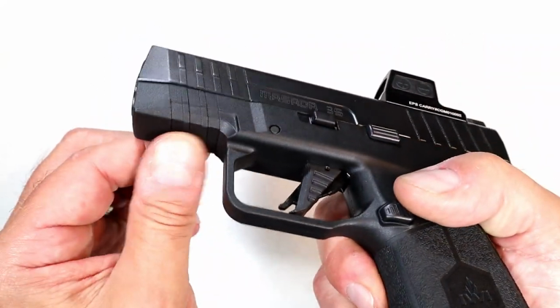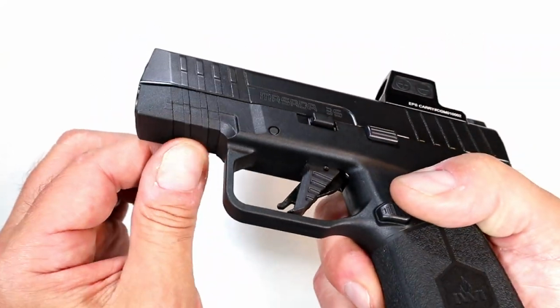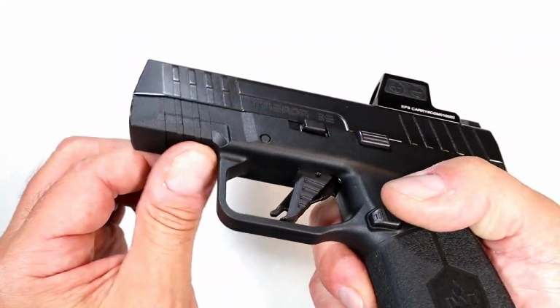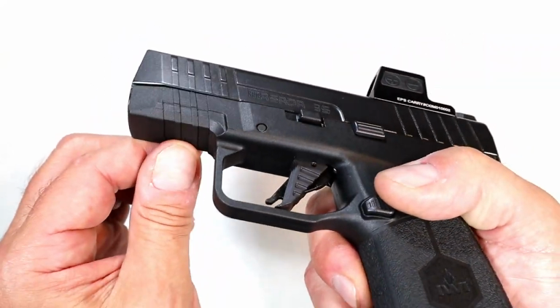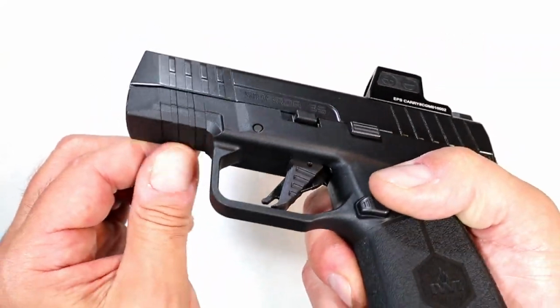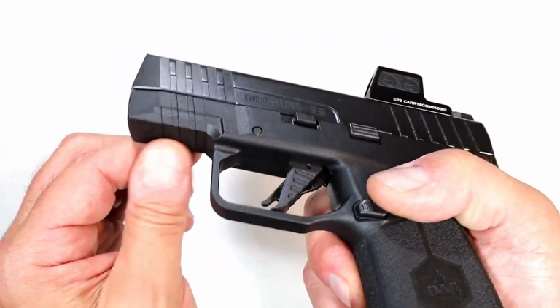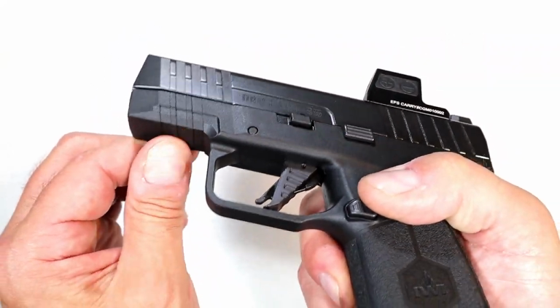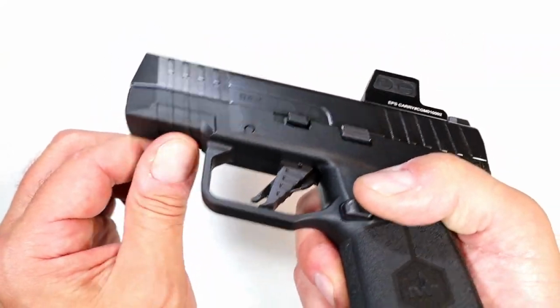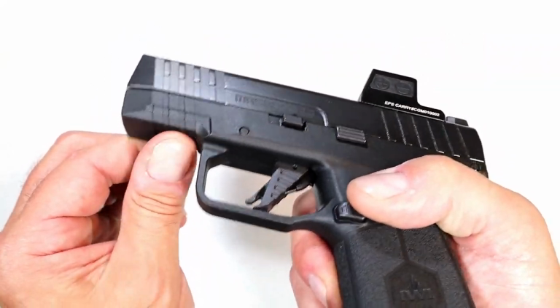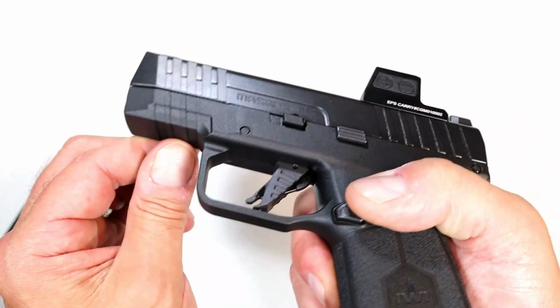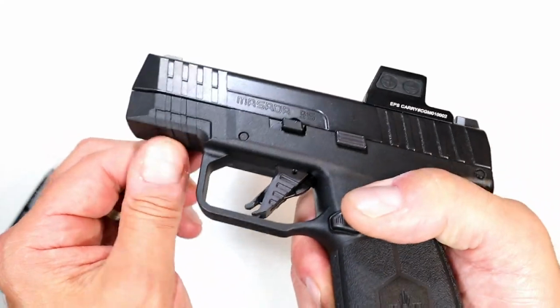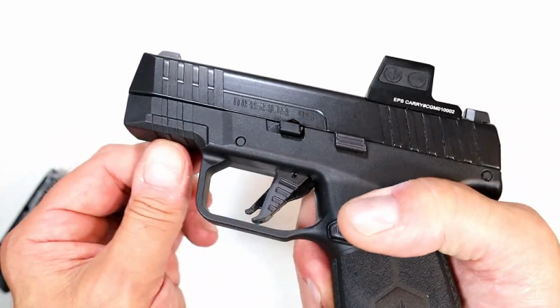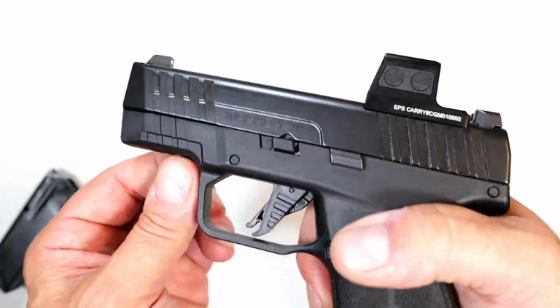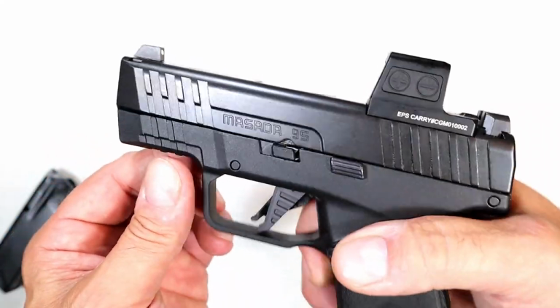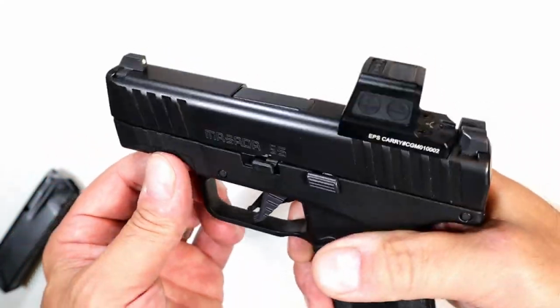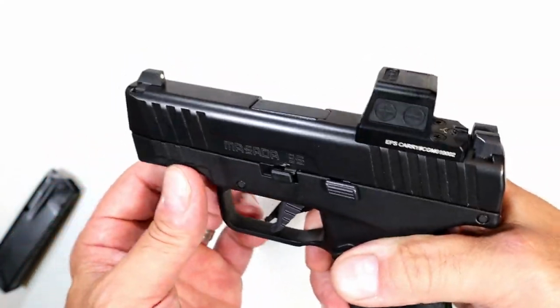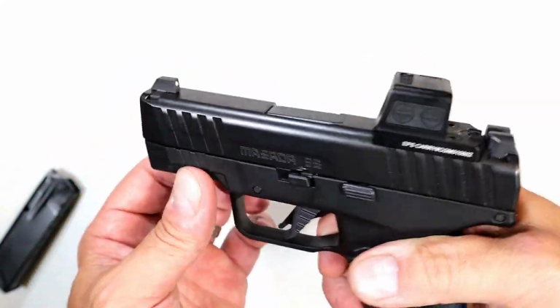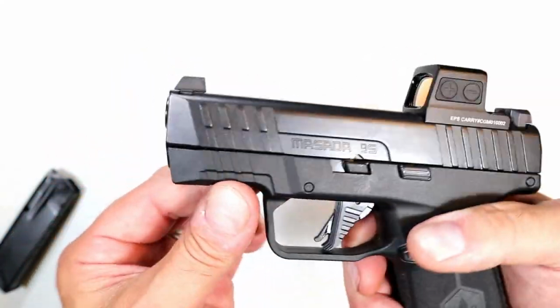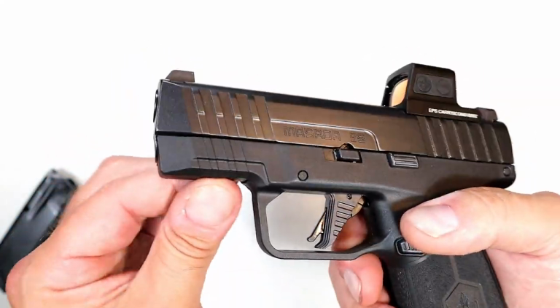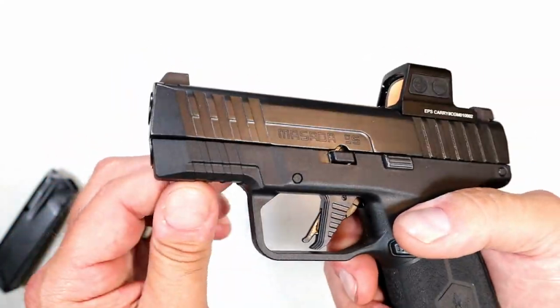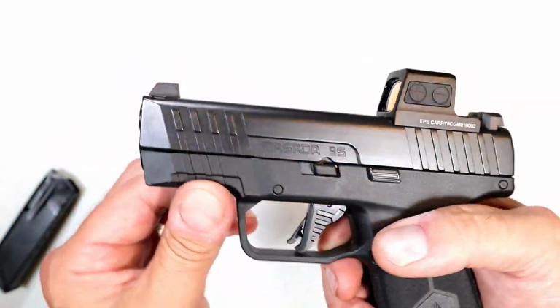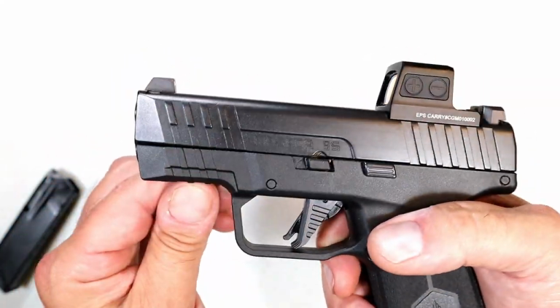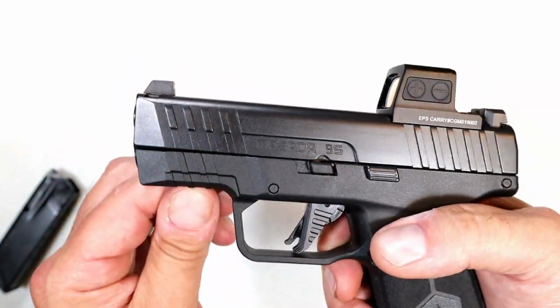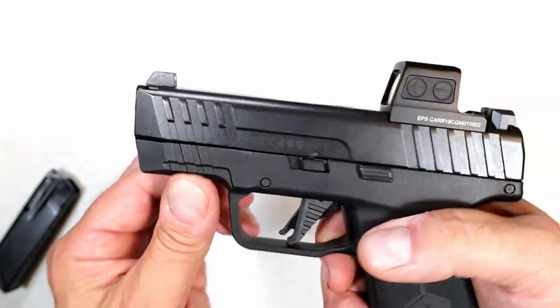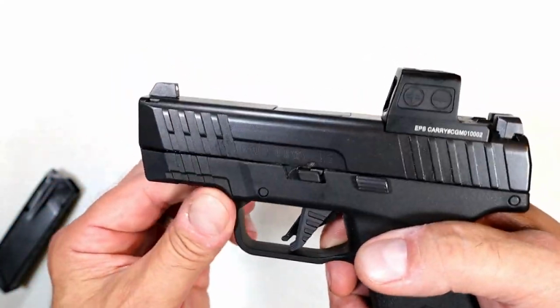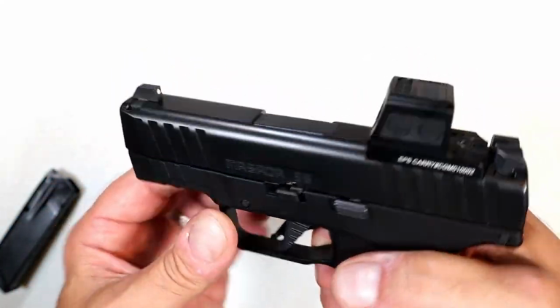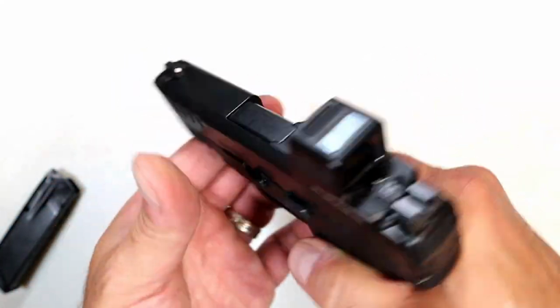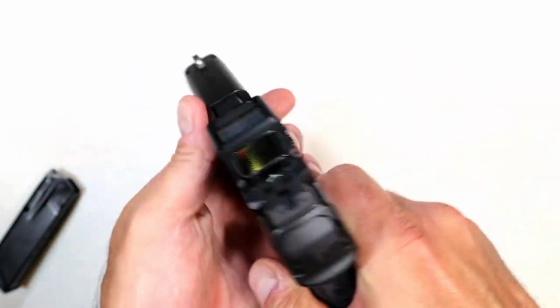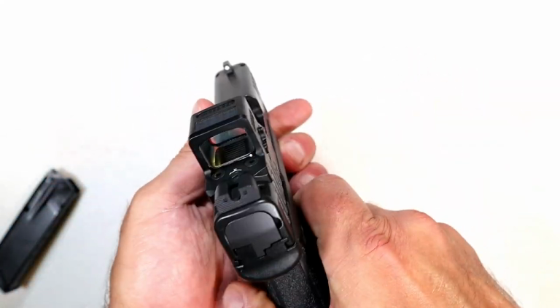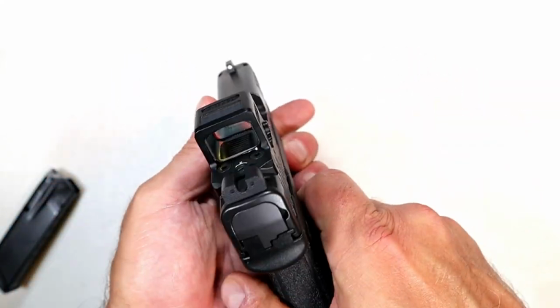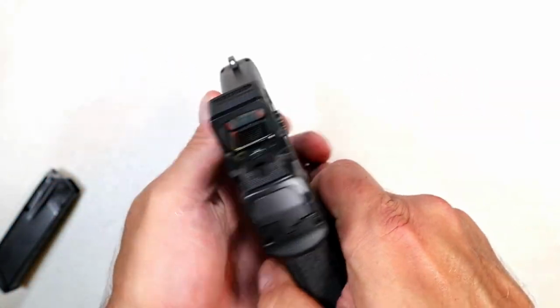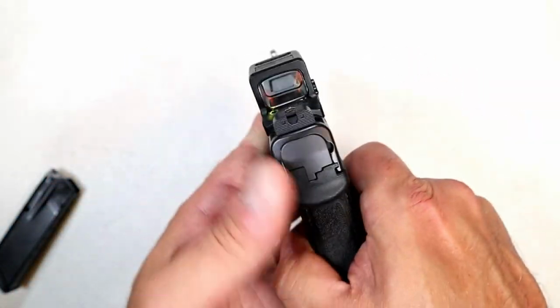There are serrated lines on the frame that look like you could mount a light or laser on there, but you just can't — there's not enough room.